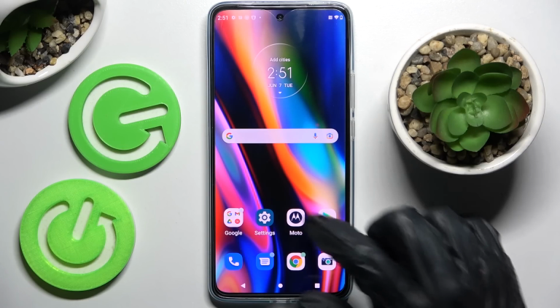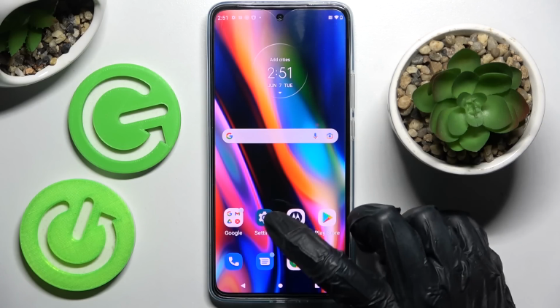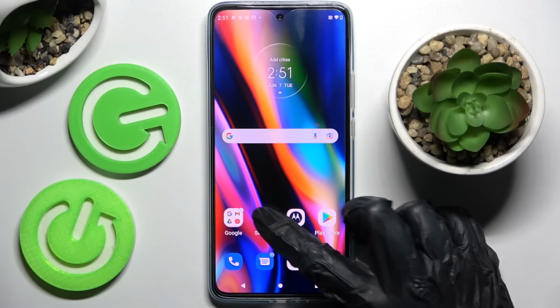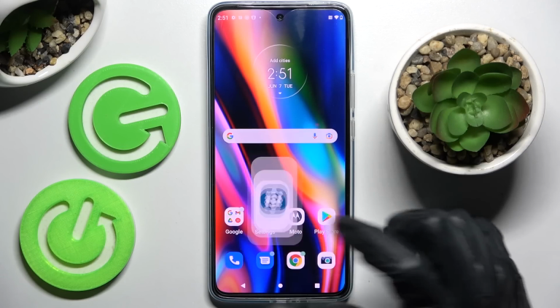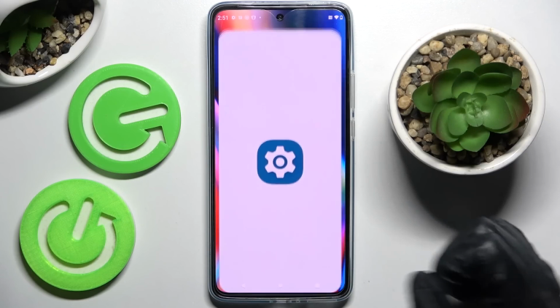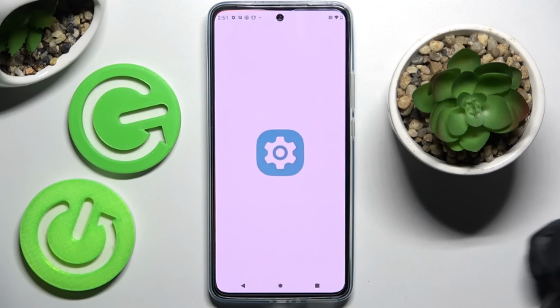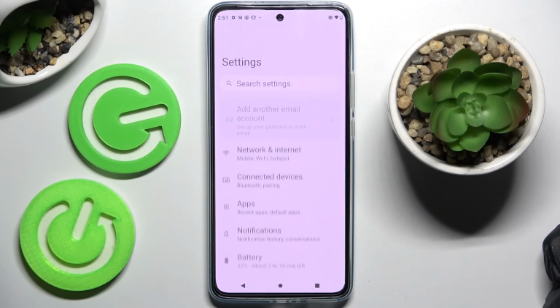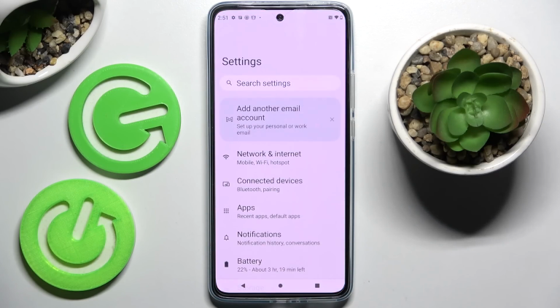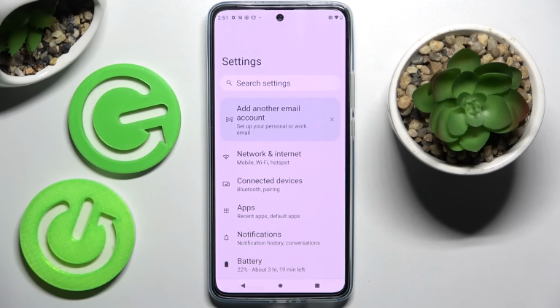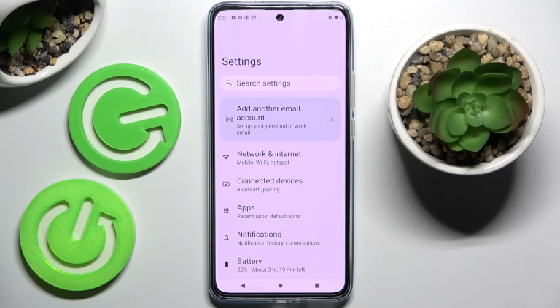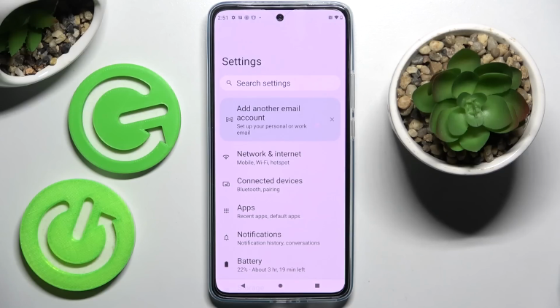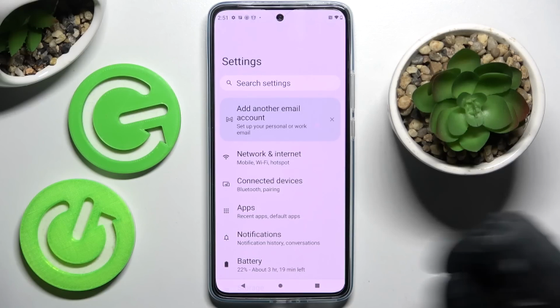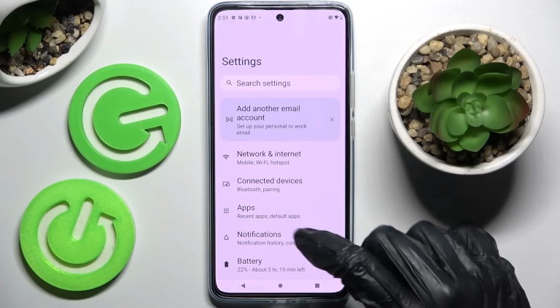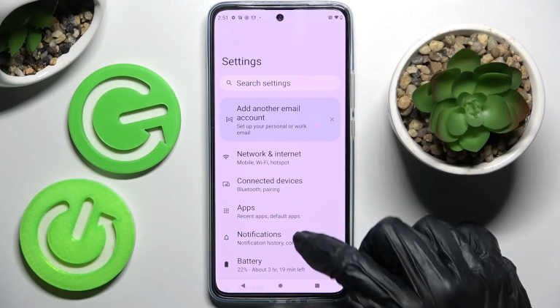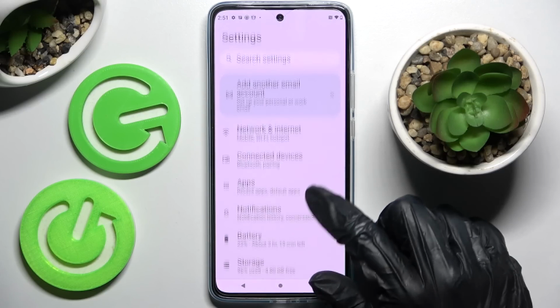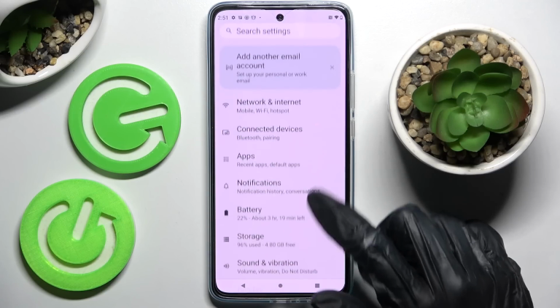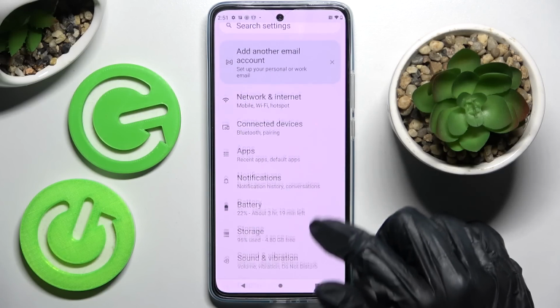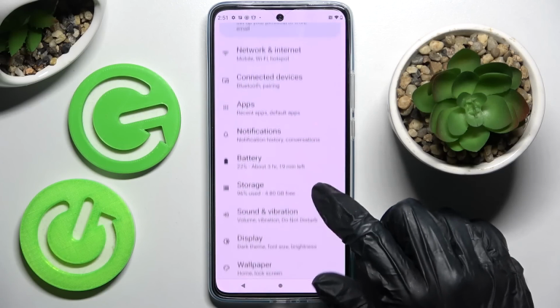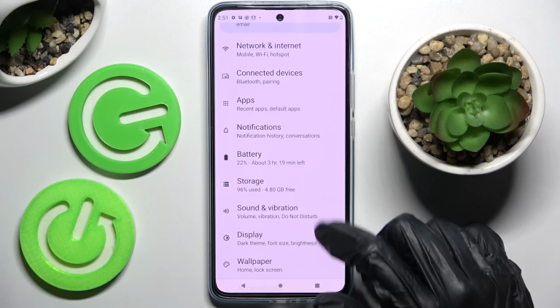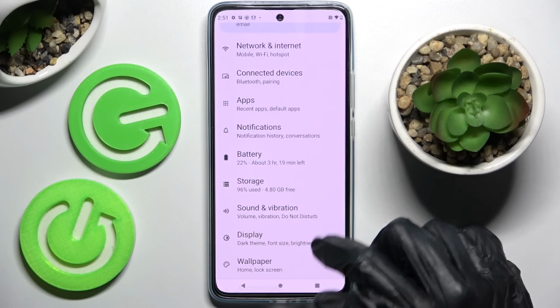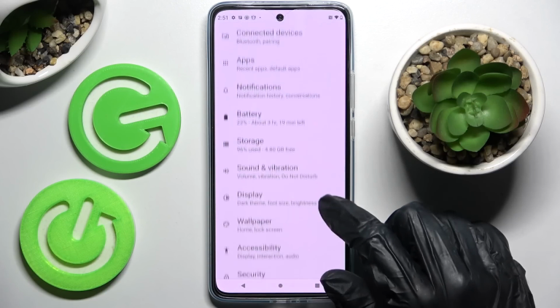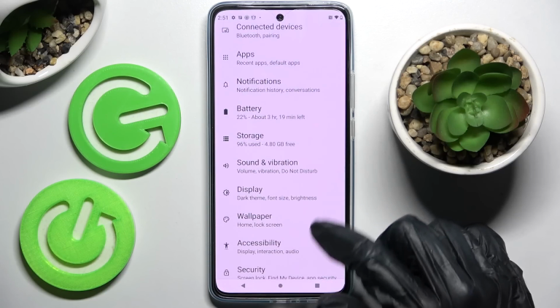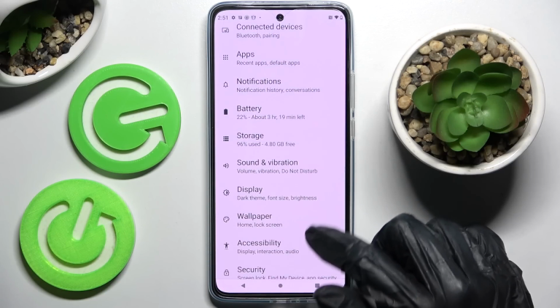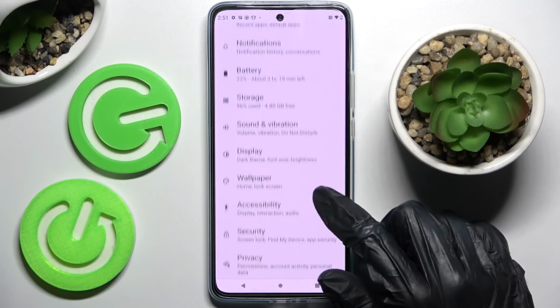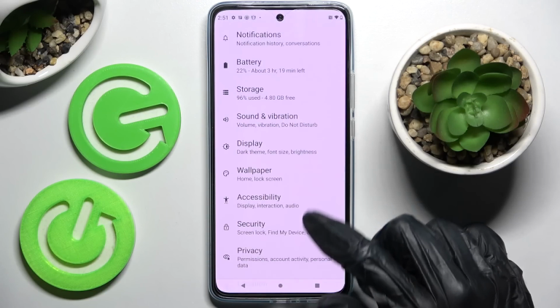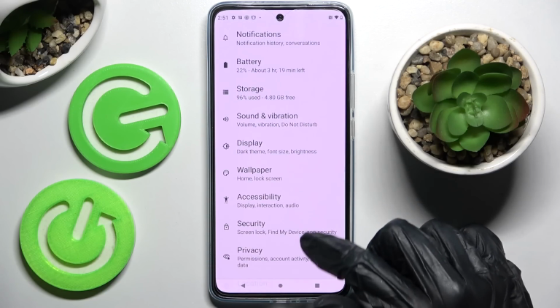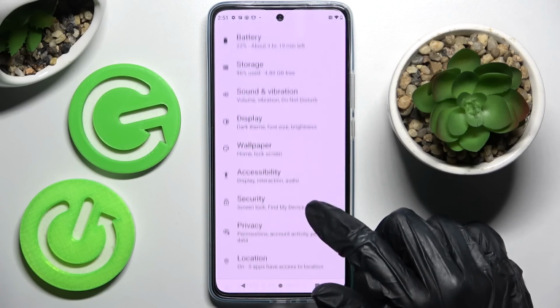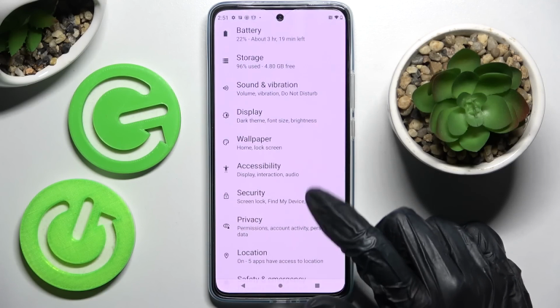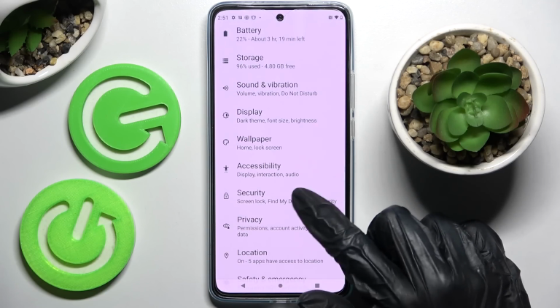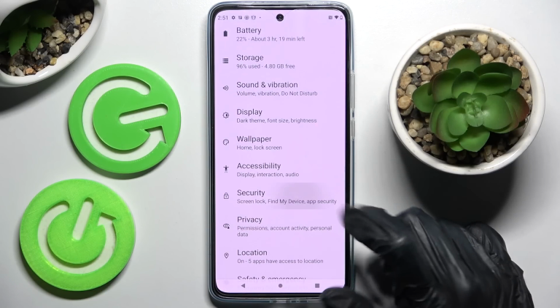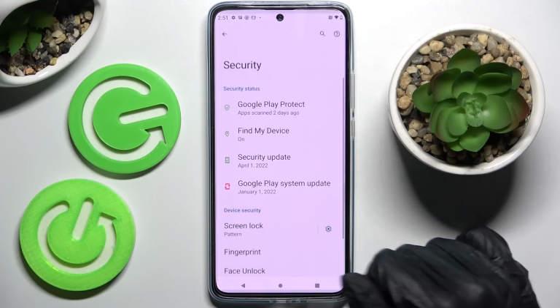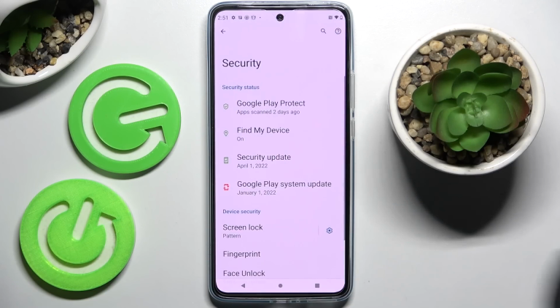Firstly, go into settings. Now you need to scroll down and select security.